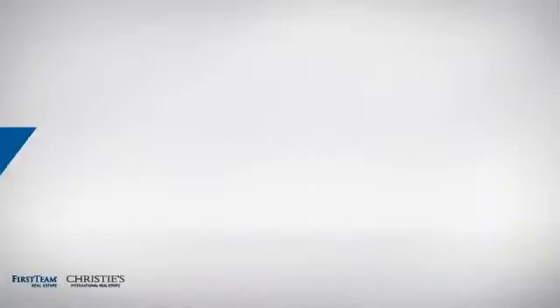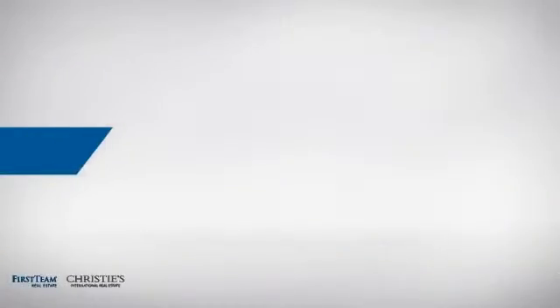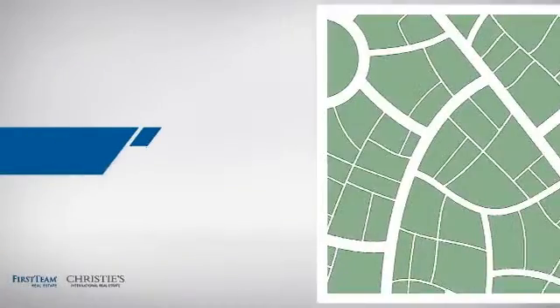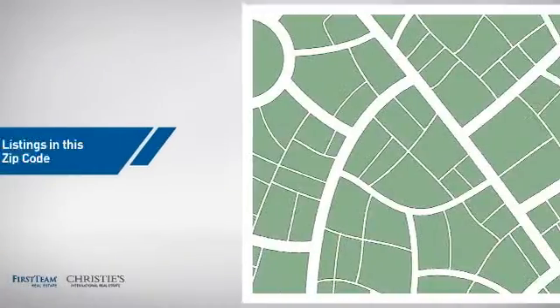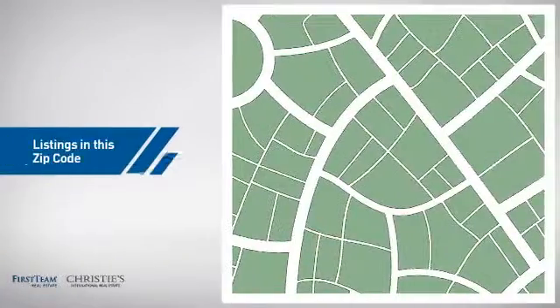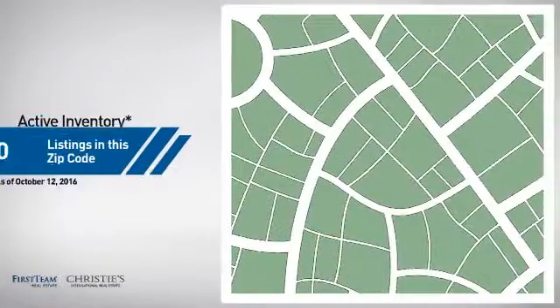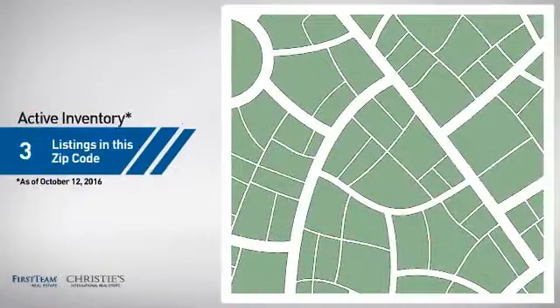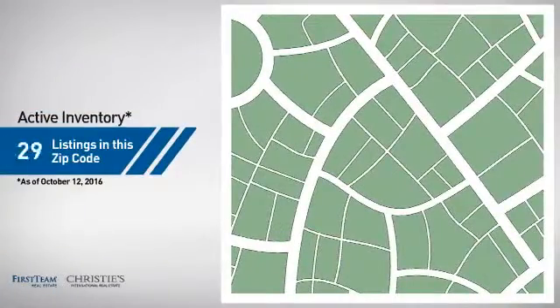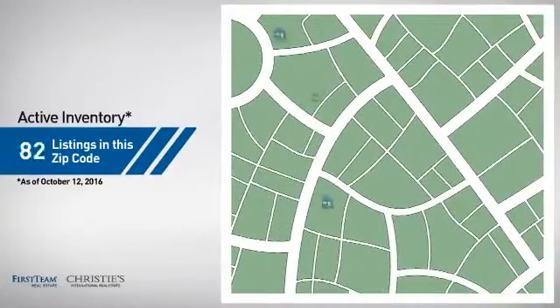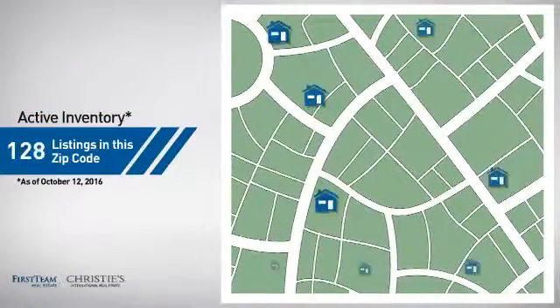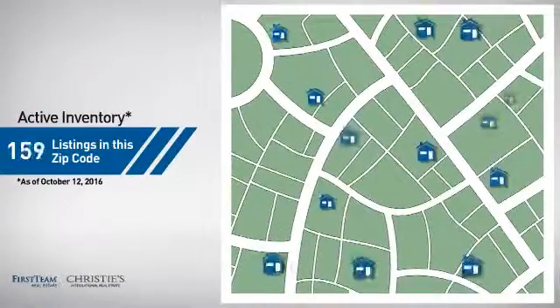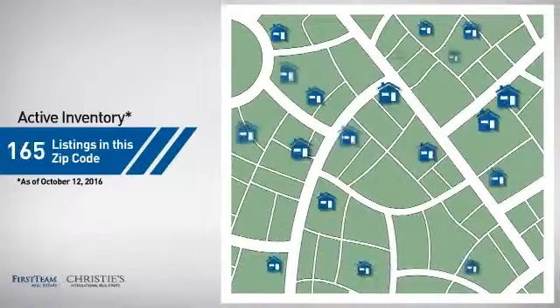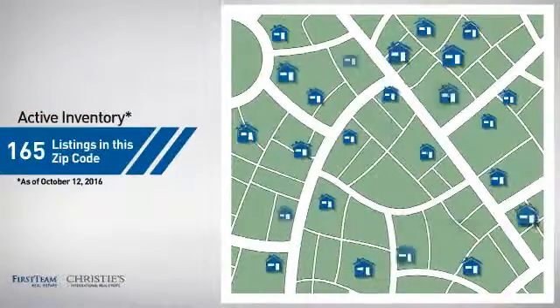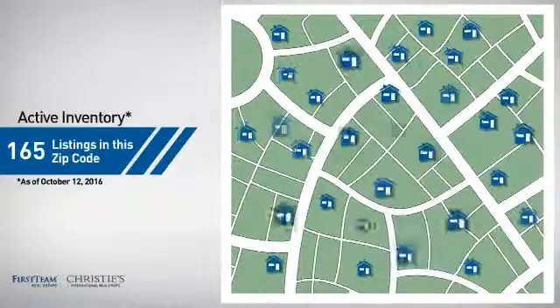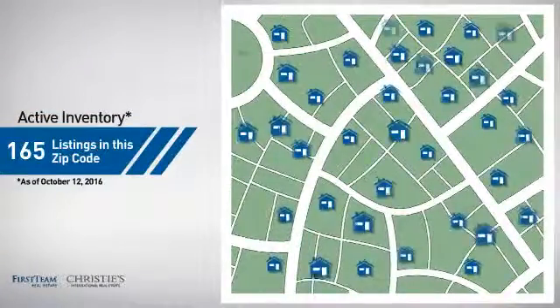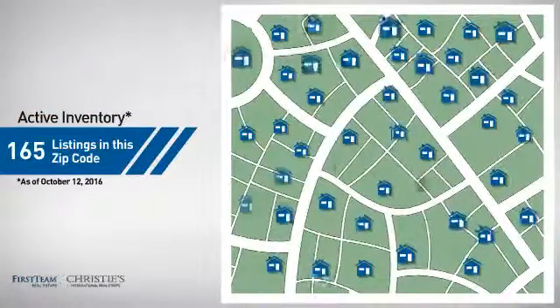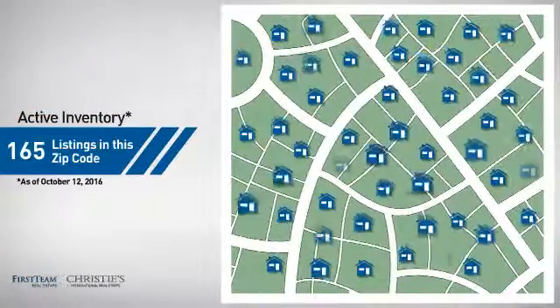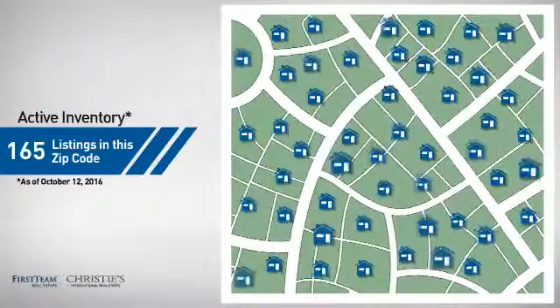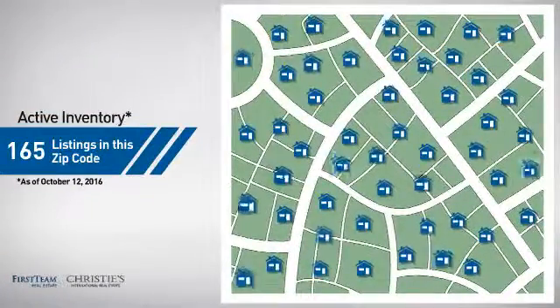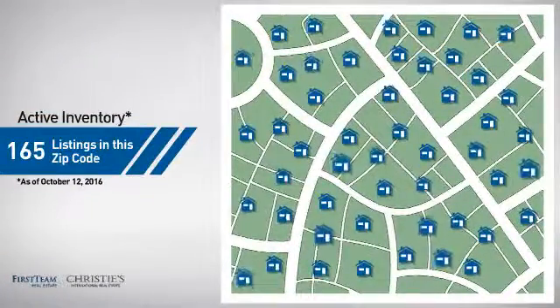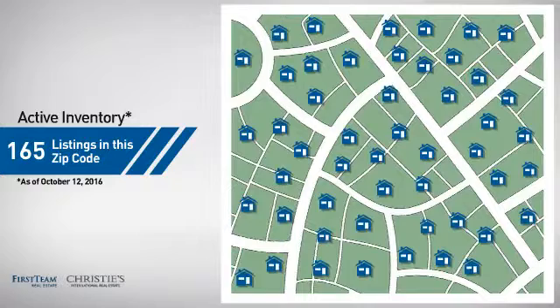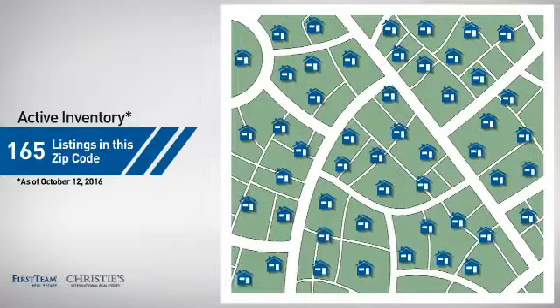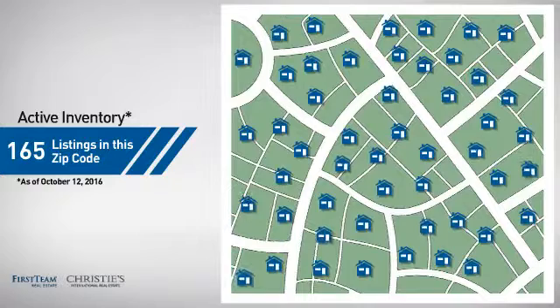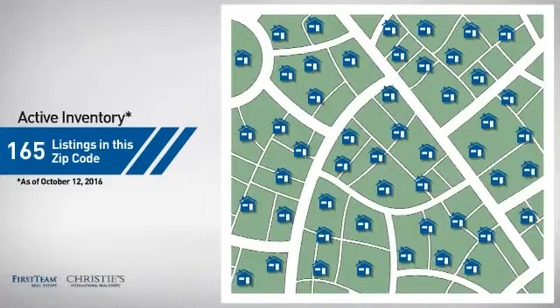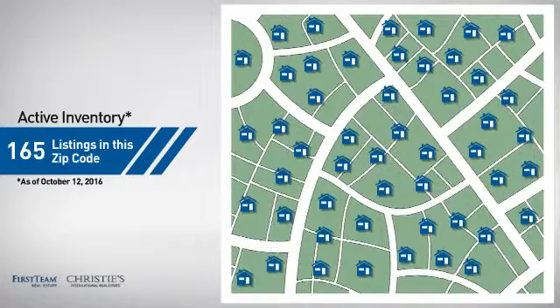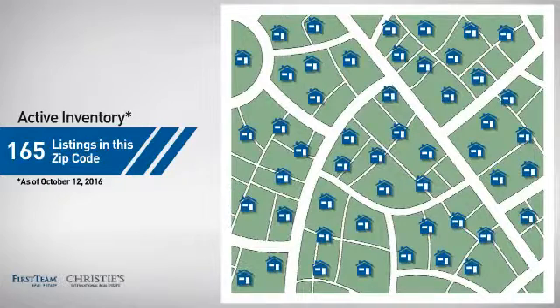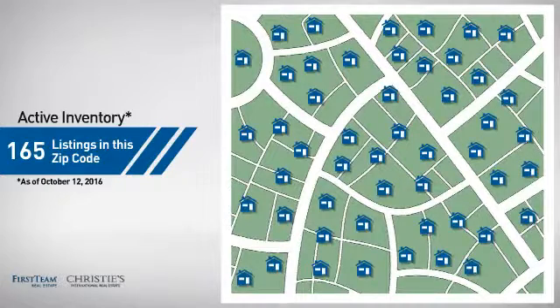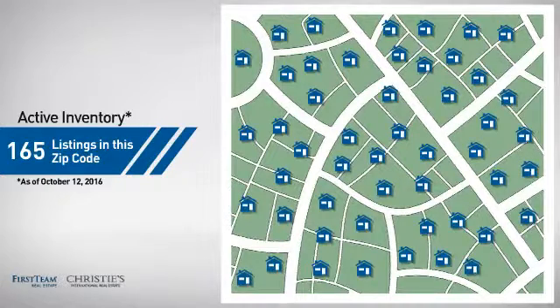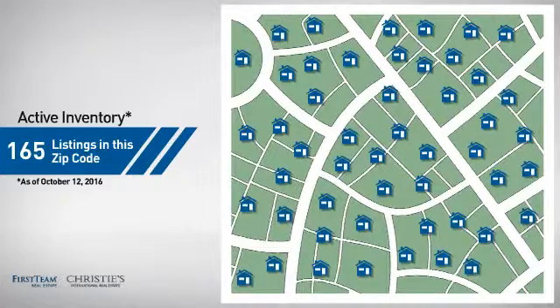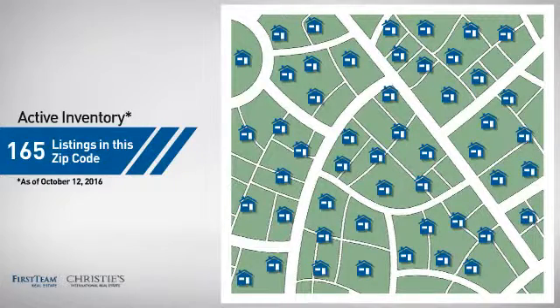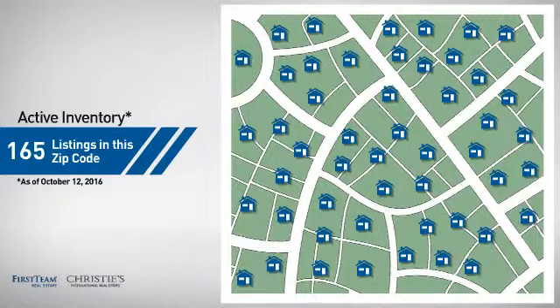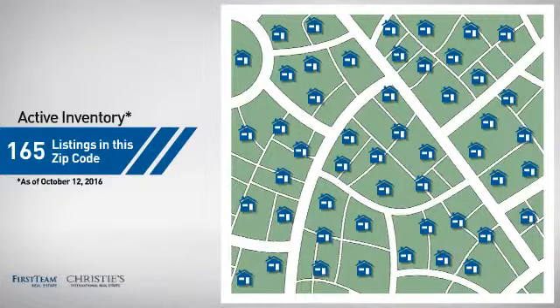Wondering how it stacks up against the competition? There are now just over 160 homes on the market within this zip code.